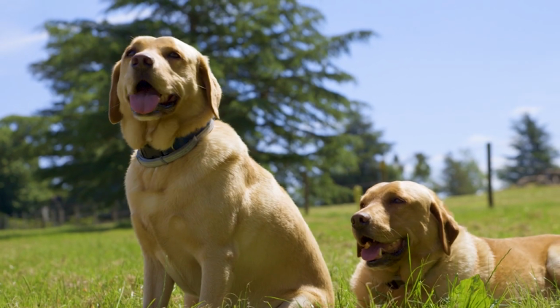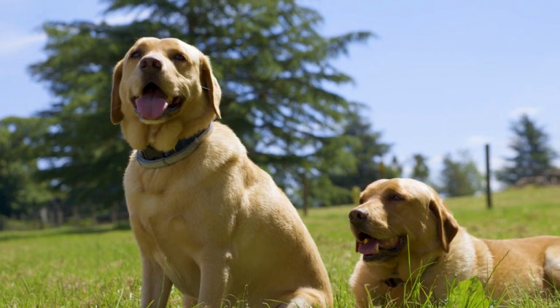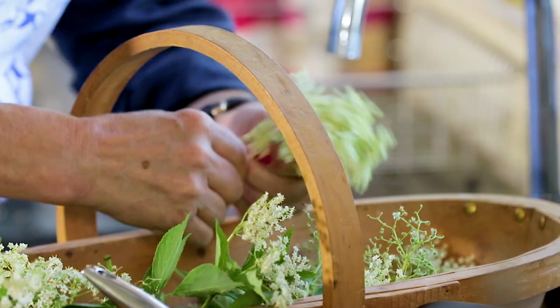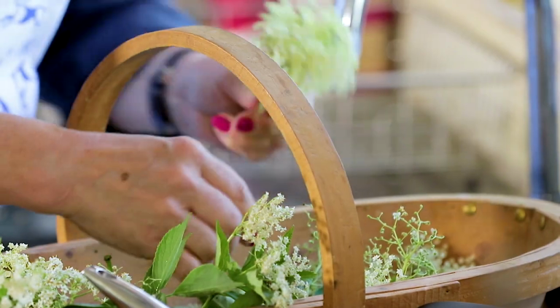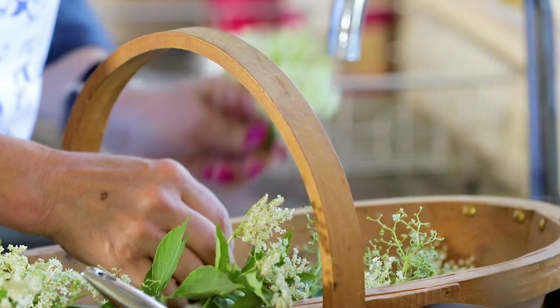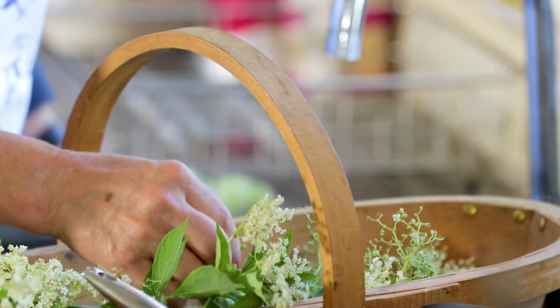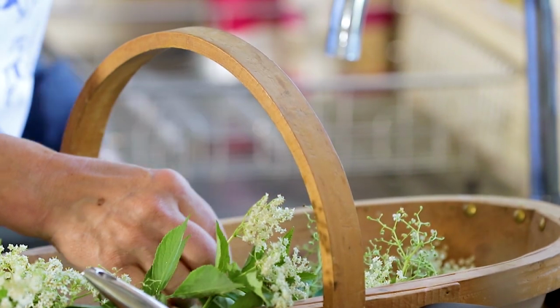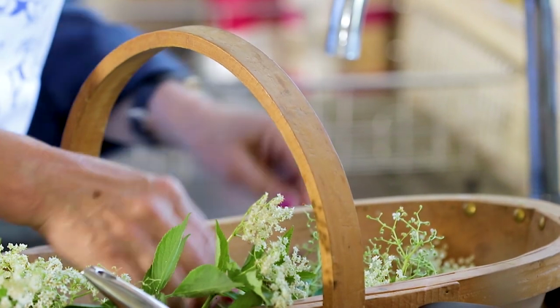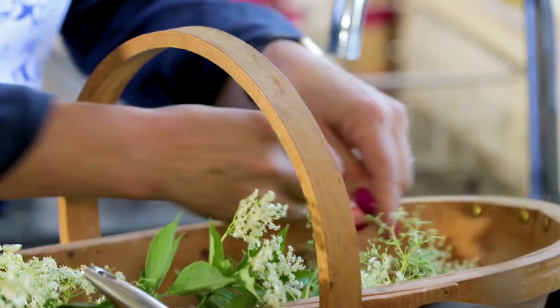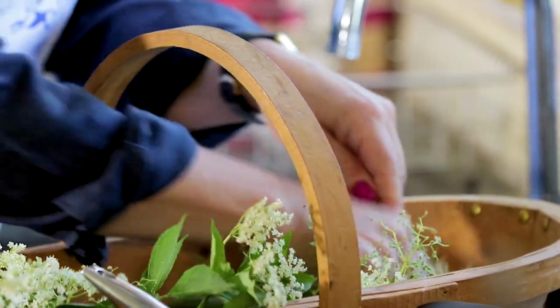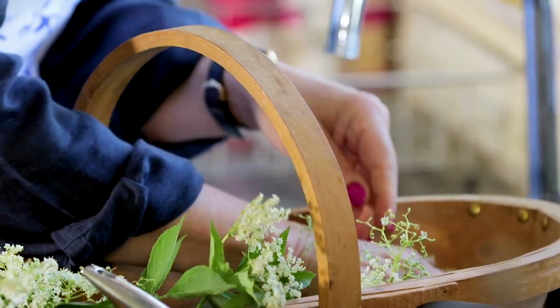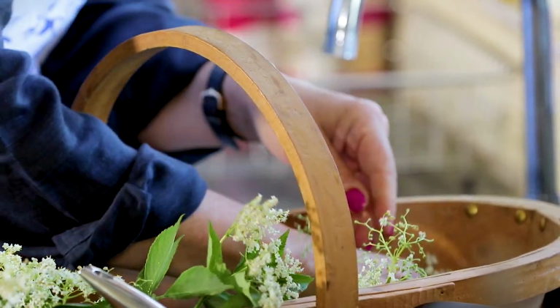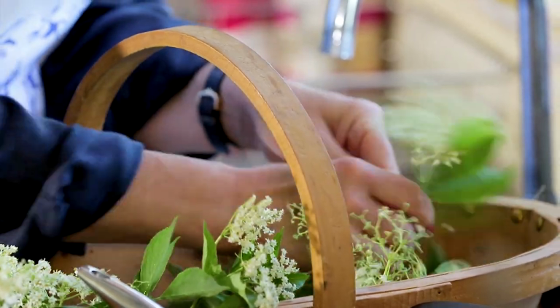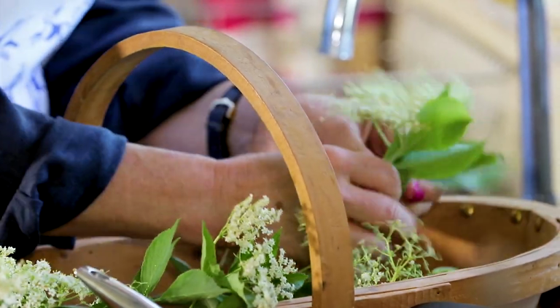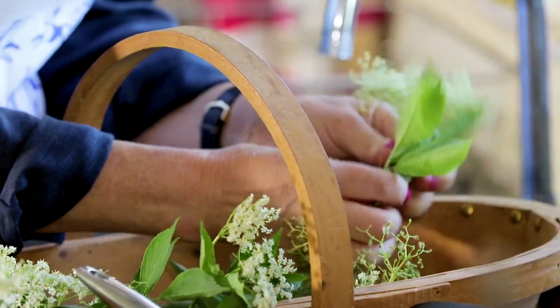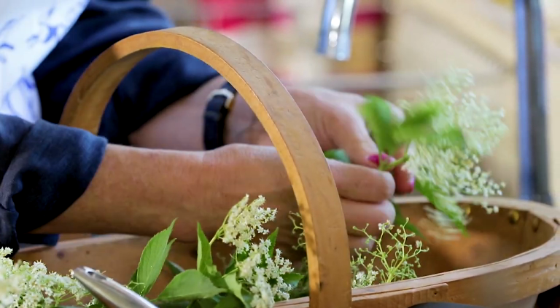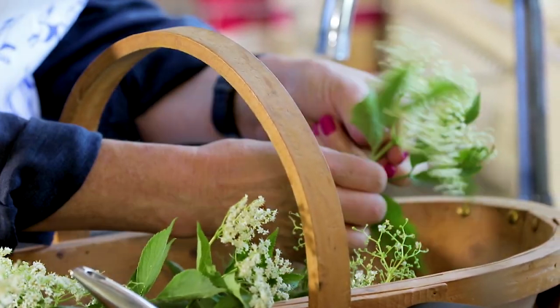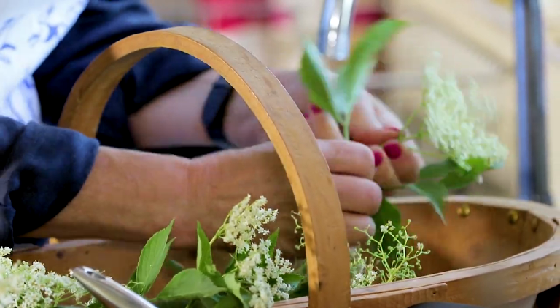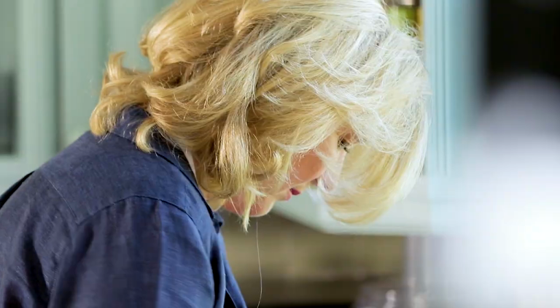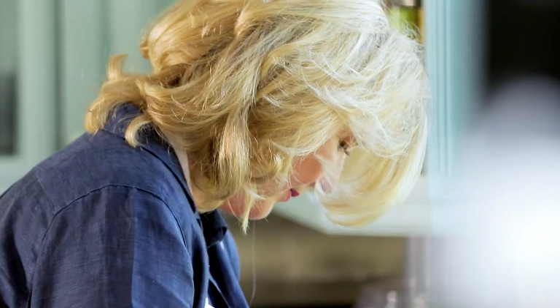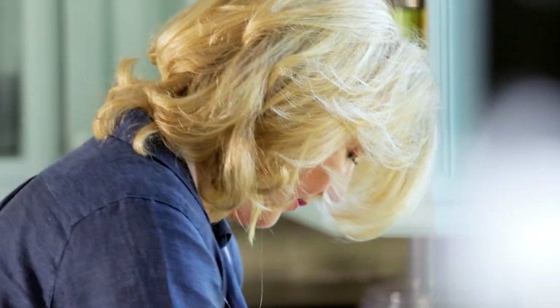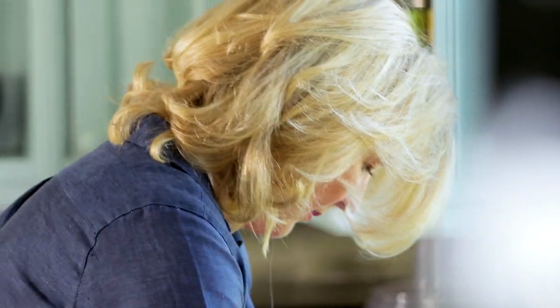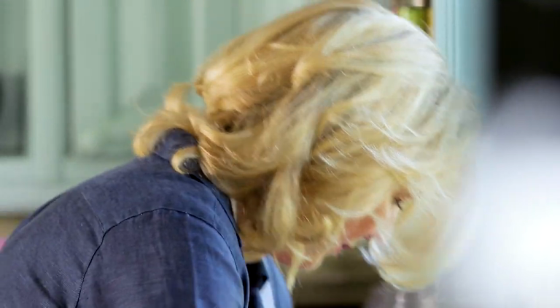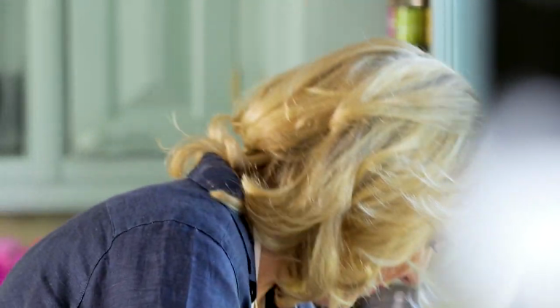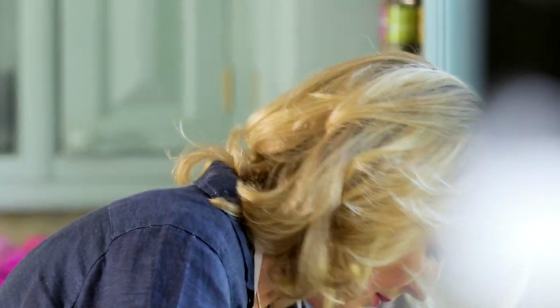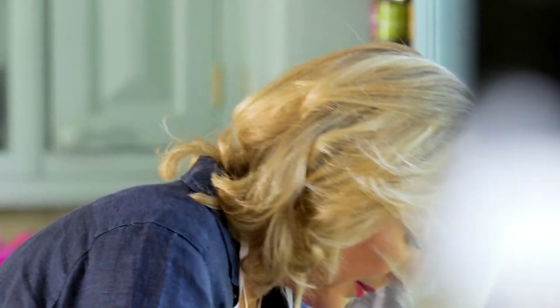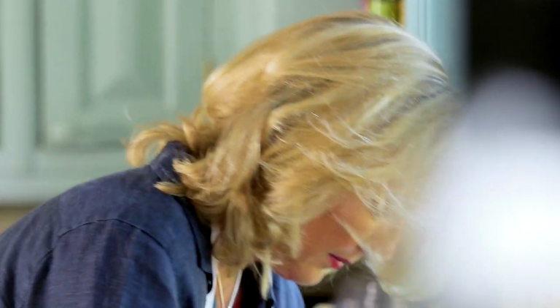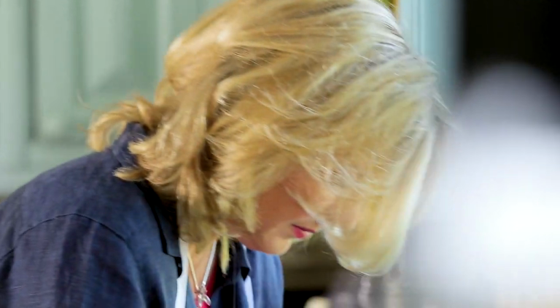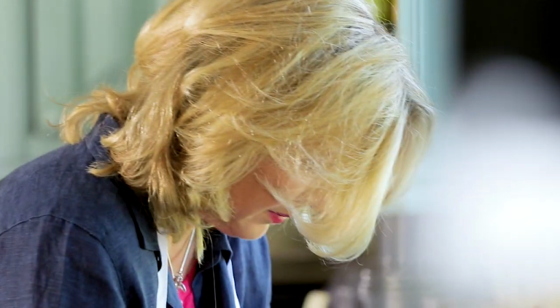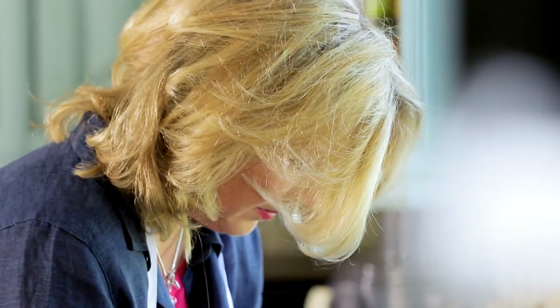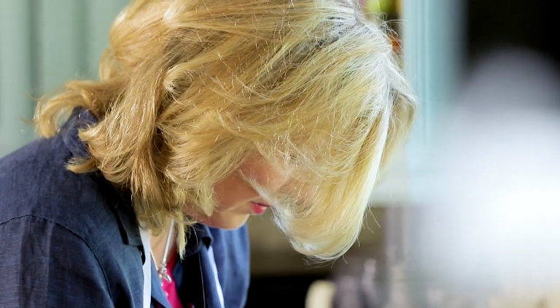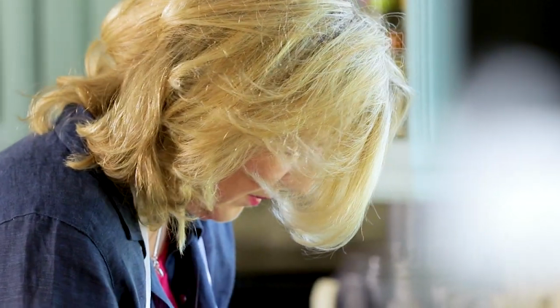The first thing is you're going to shake the insects out and then just wash them a little bit and put them in a bowl.